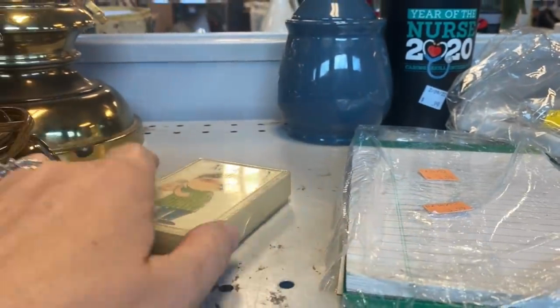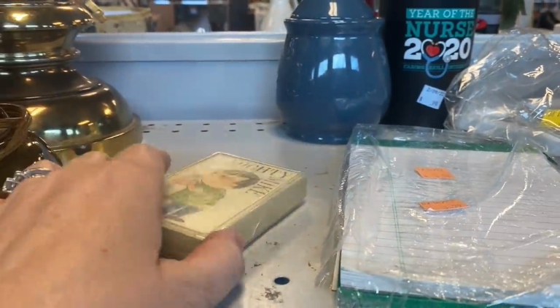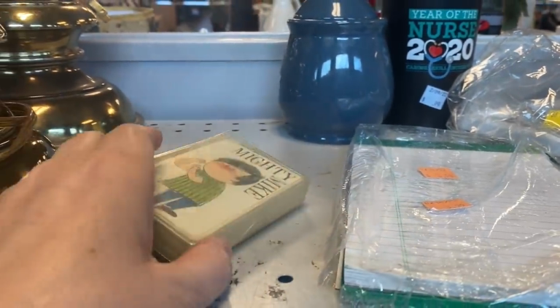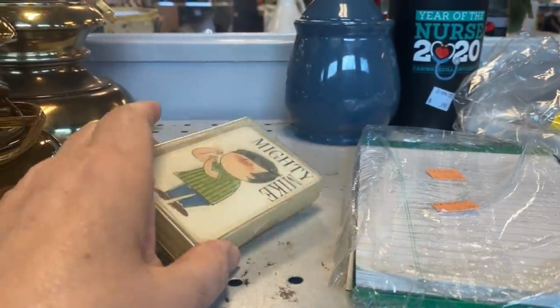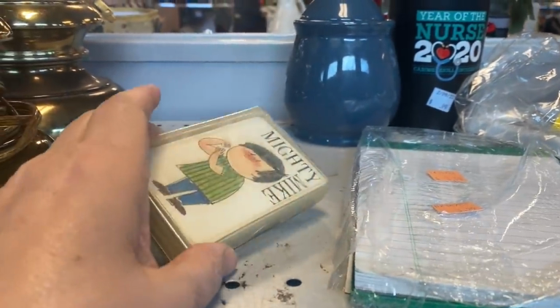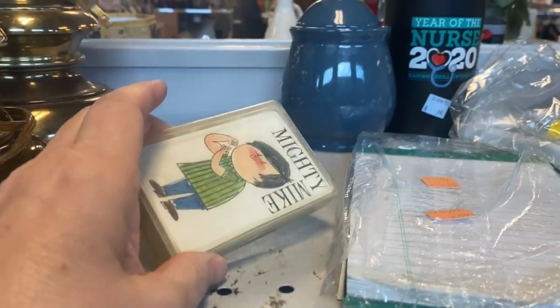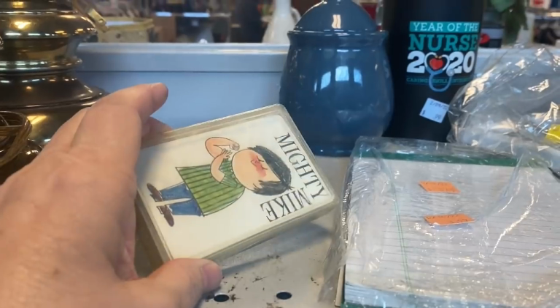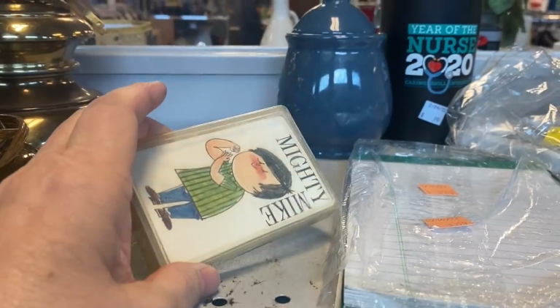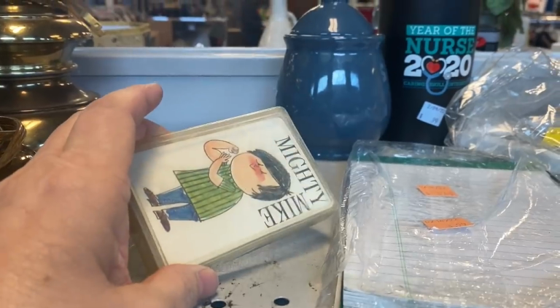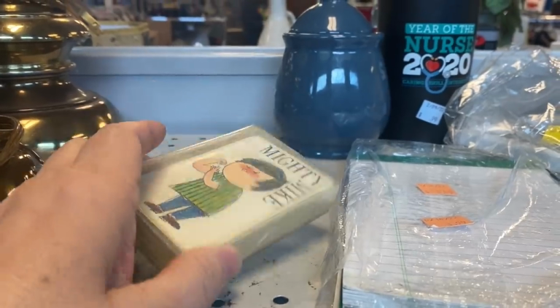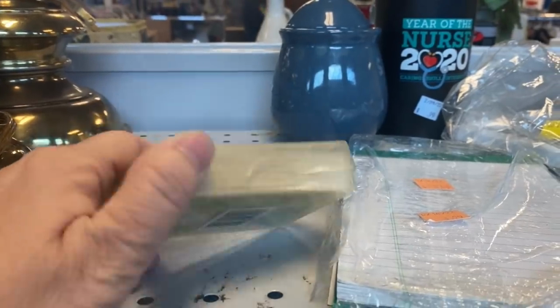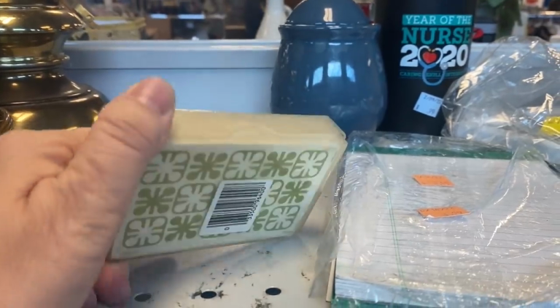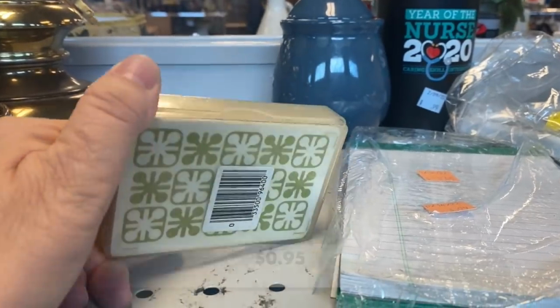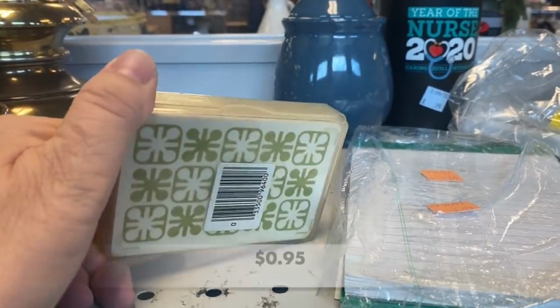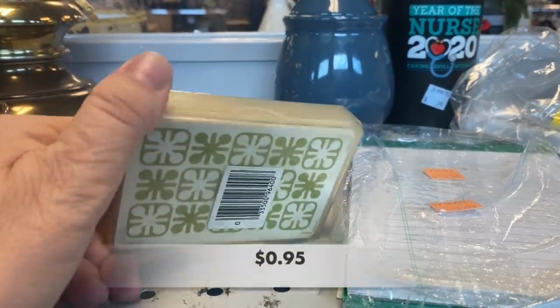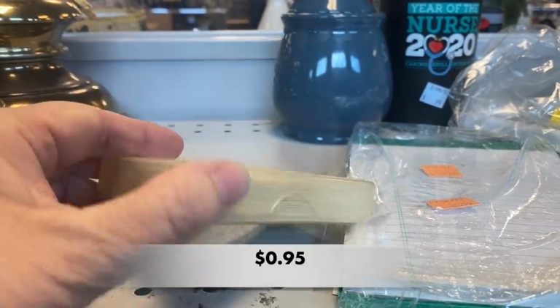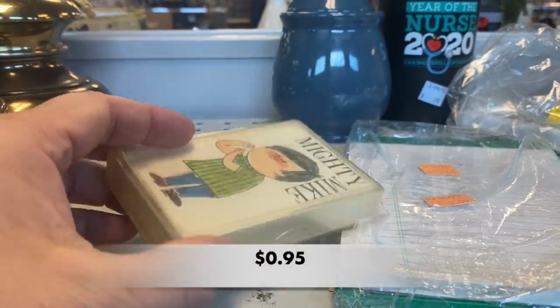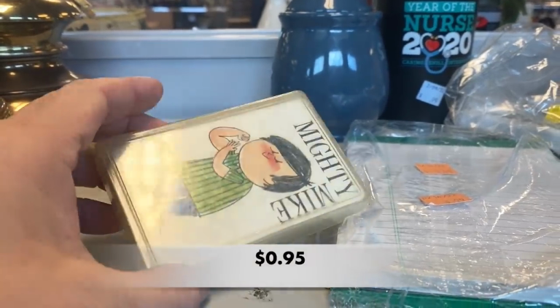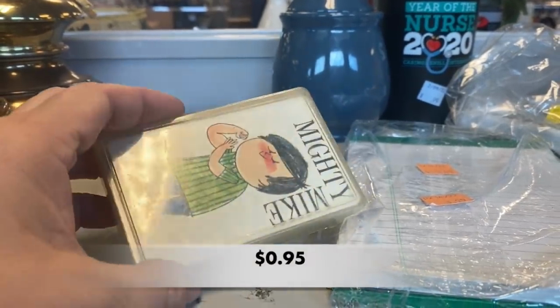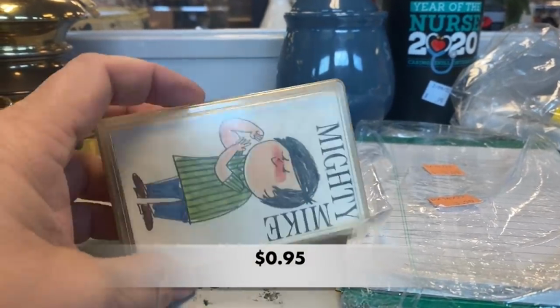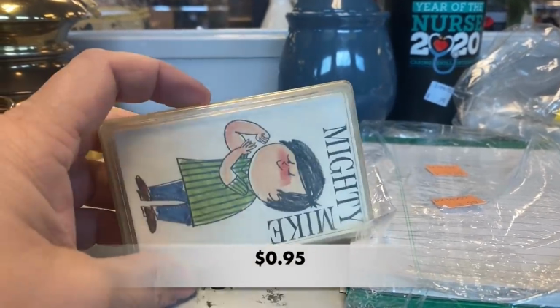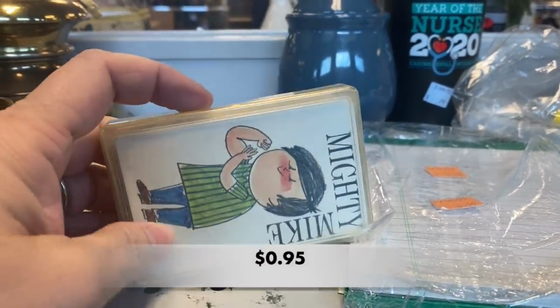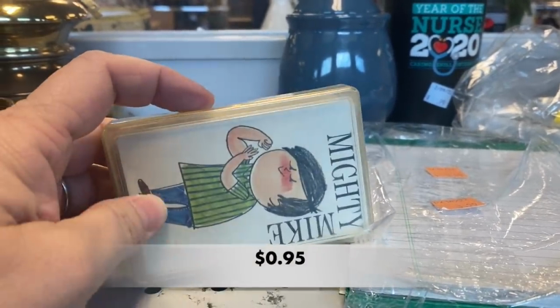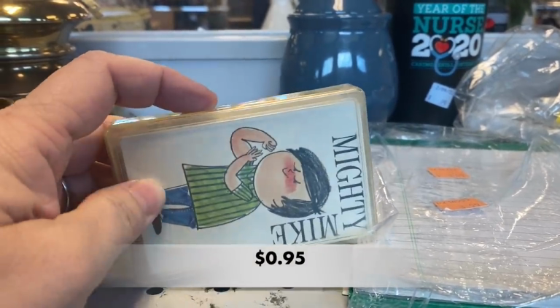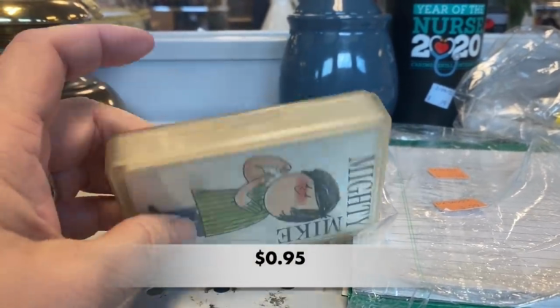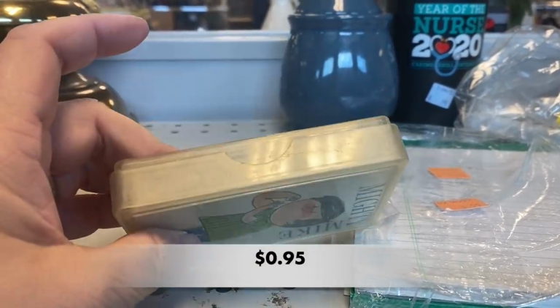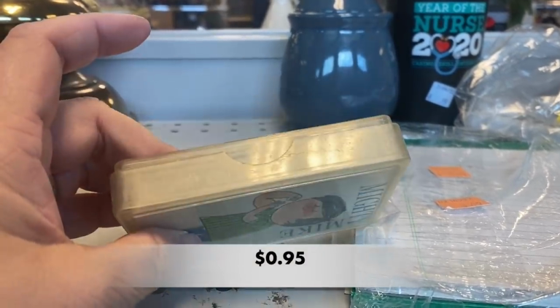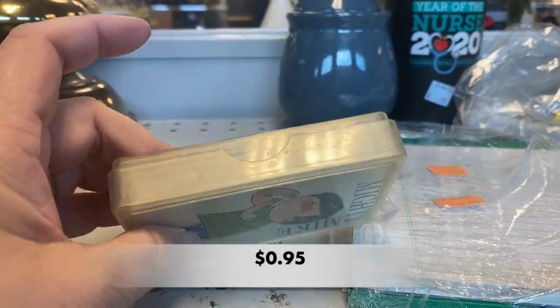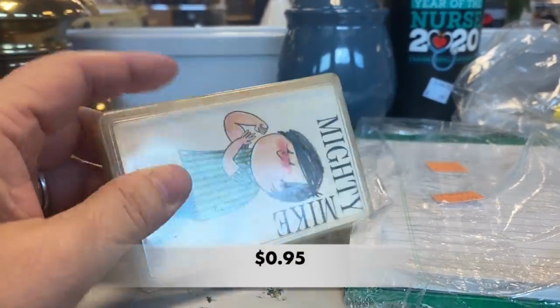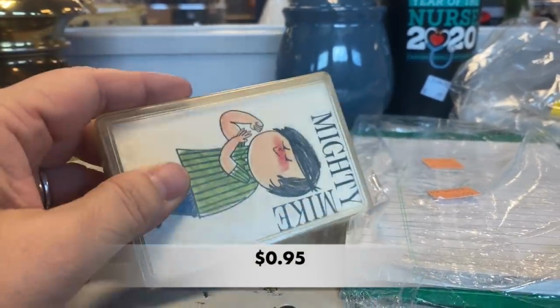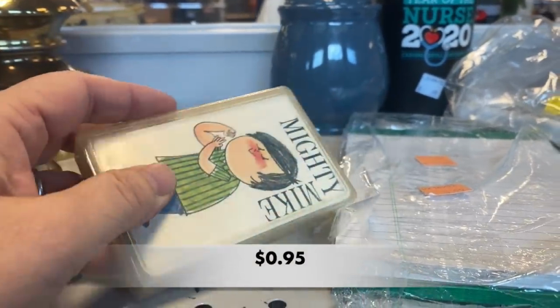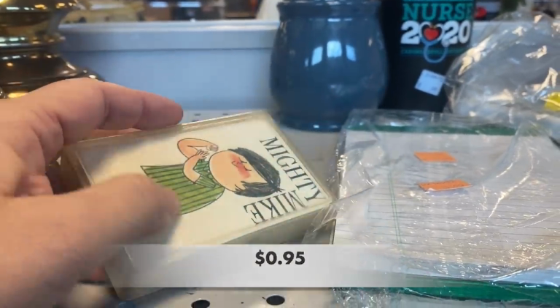I found another set of vintage cards. This one is called Slapjack.